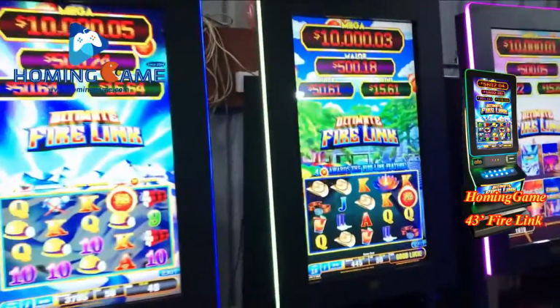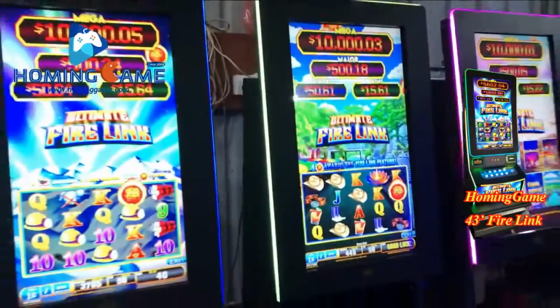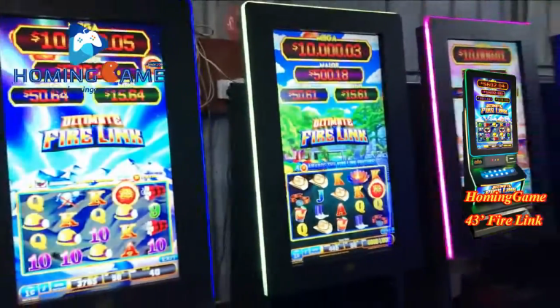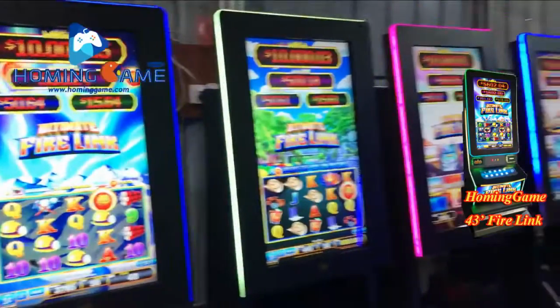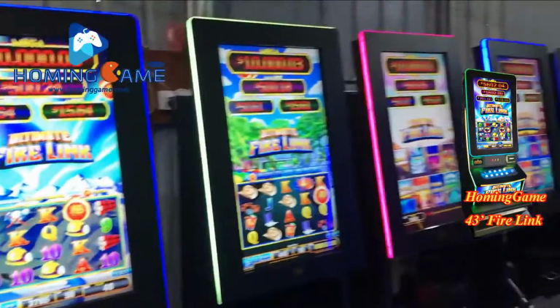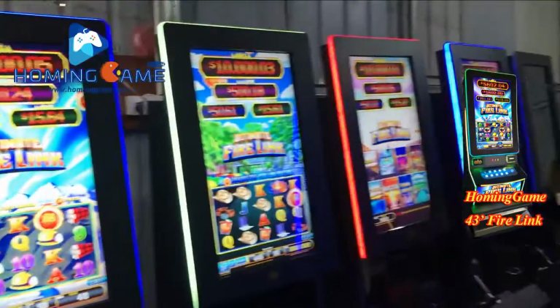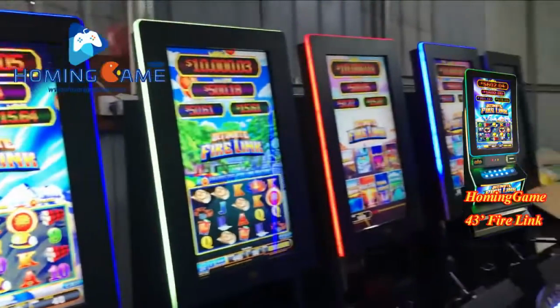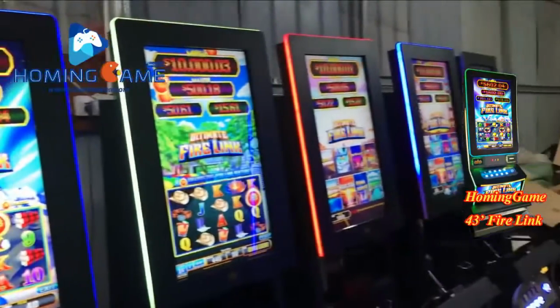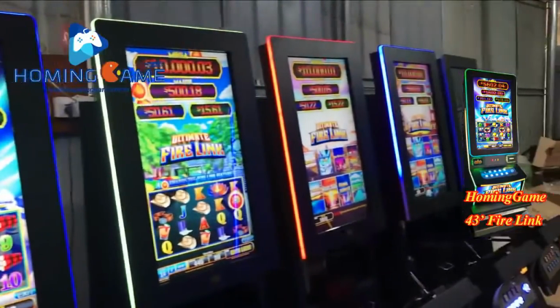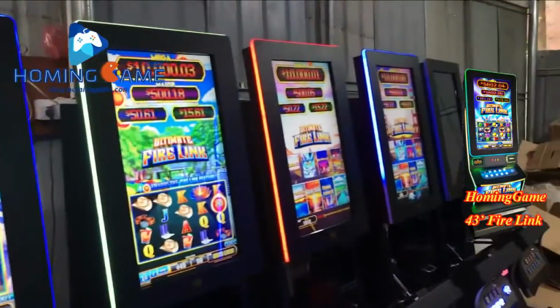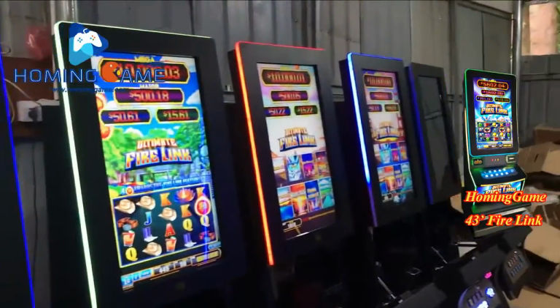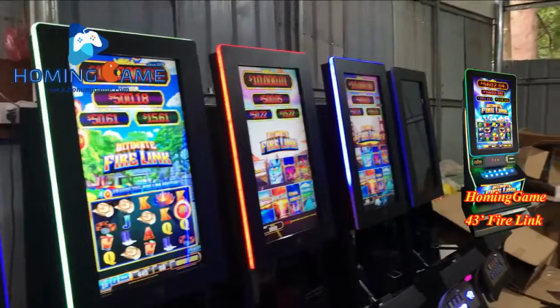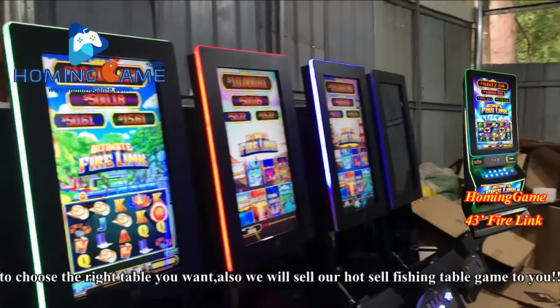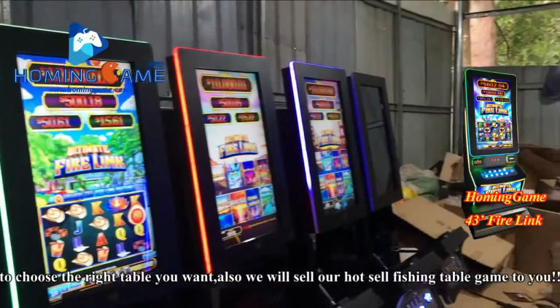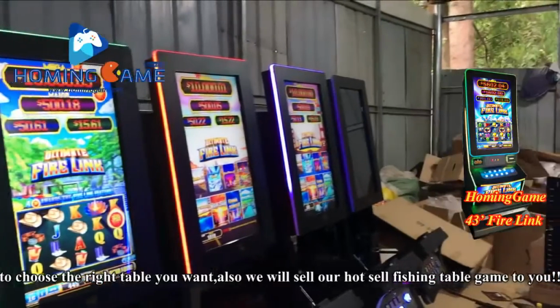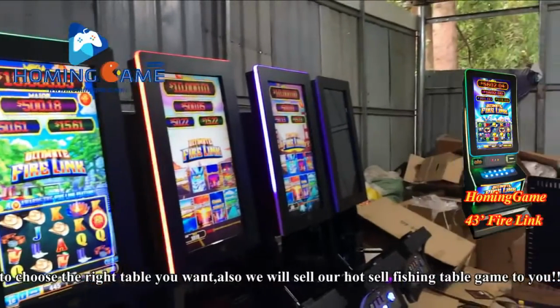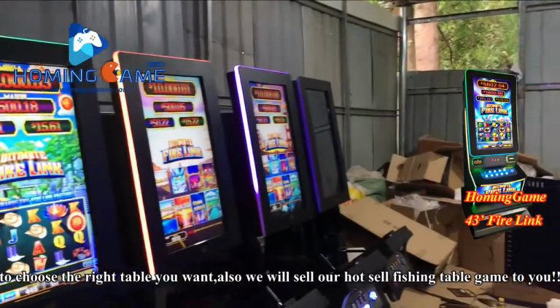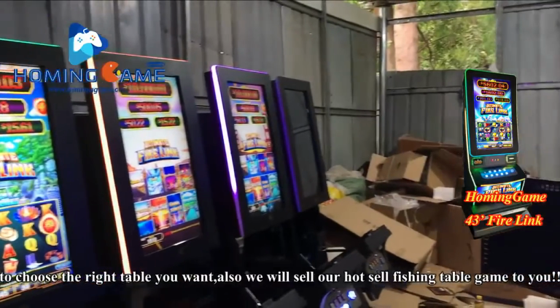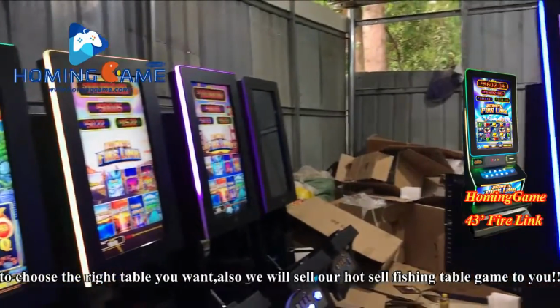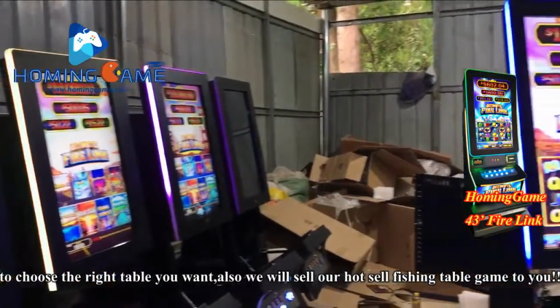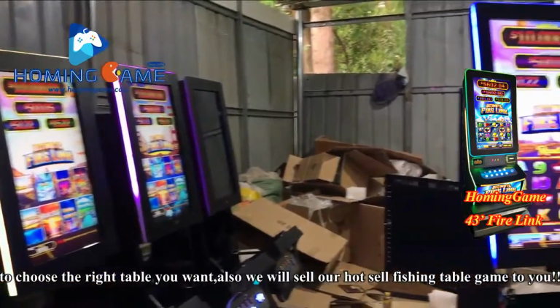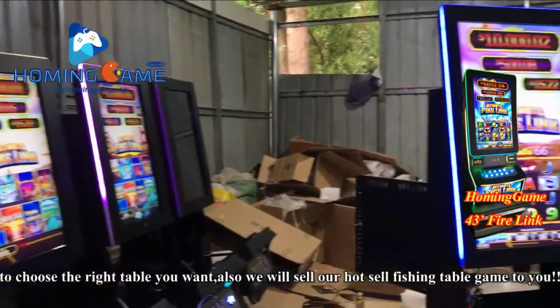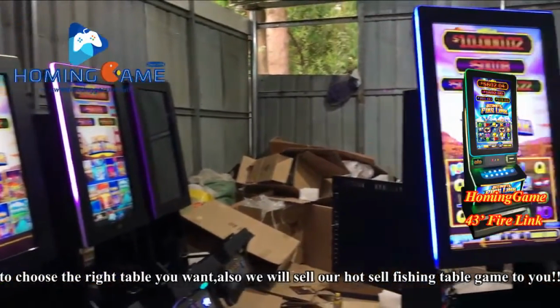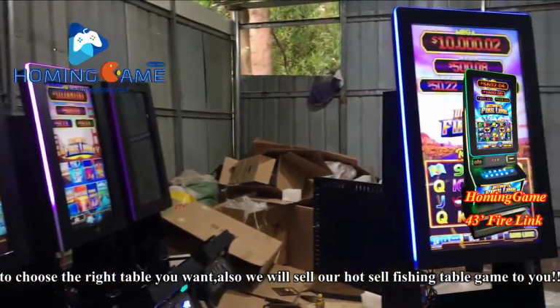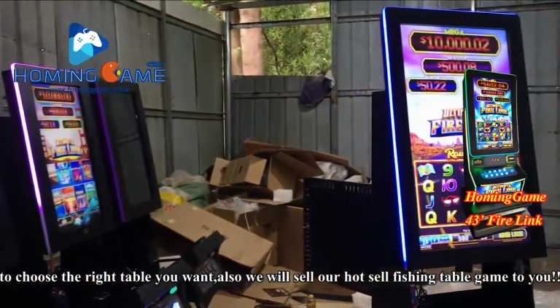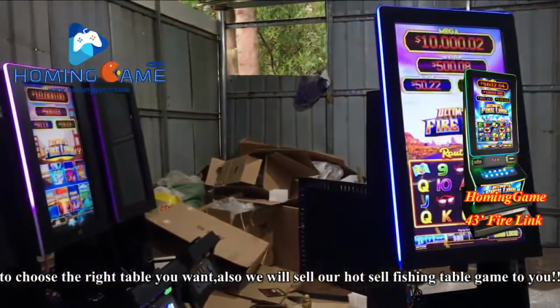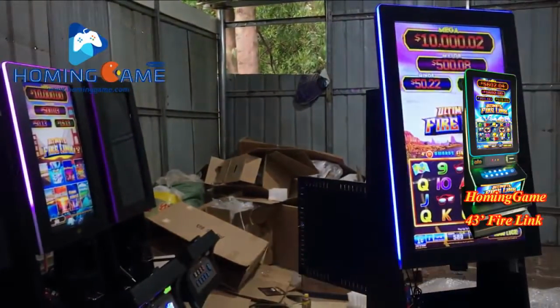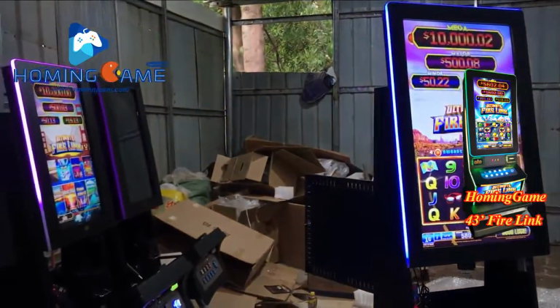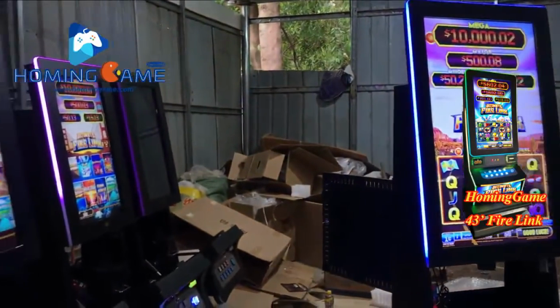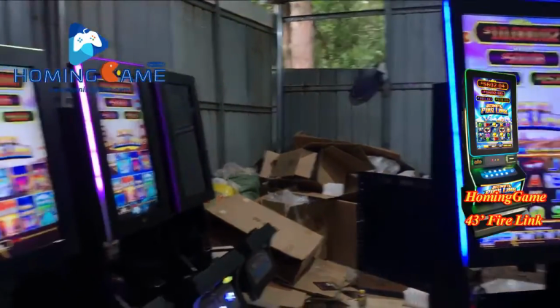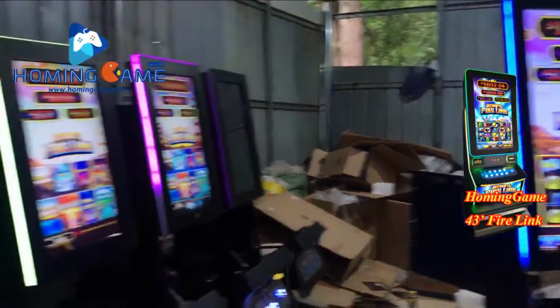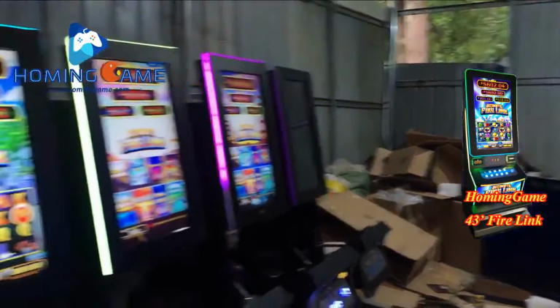We will also sell hot-sale fishing games to you. Please visit the website to choose the right table for you.